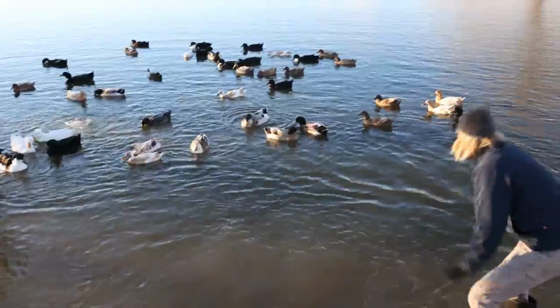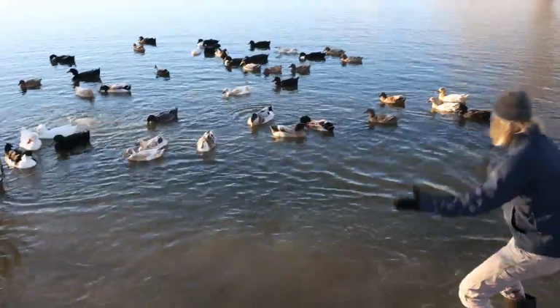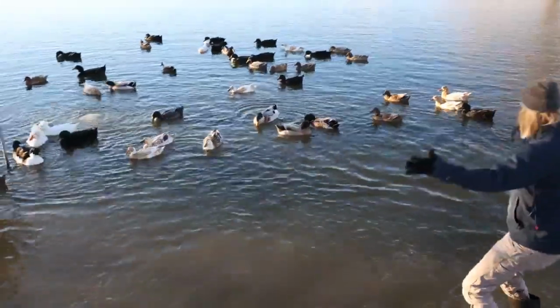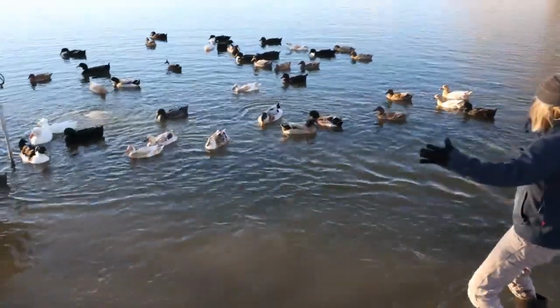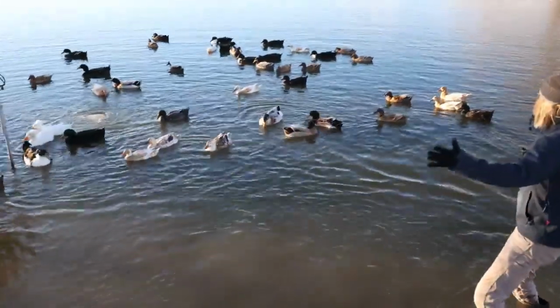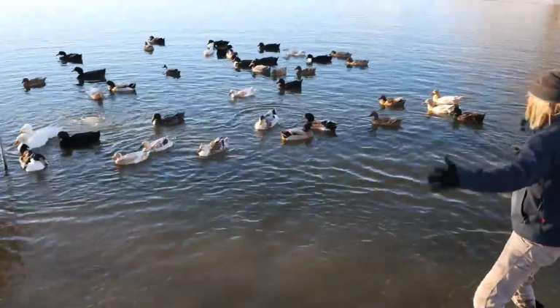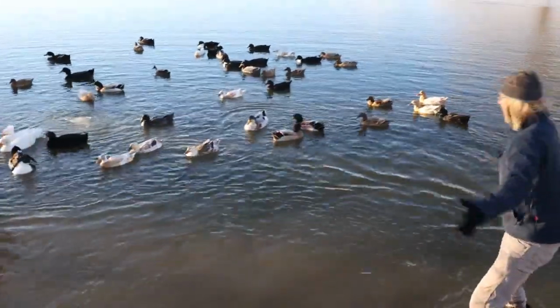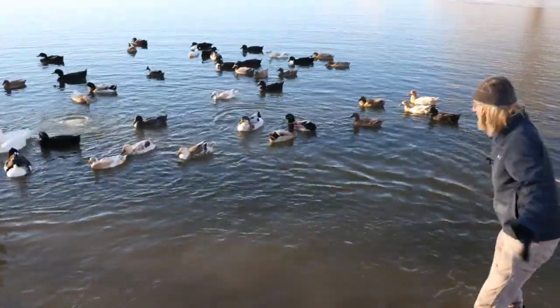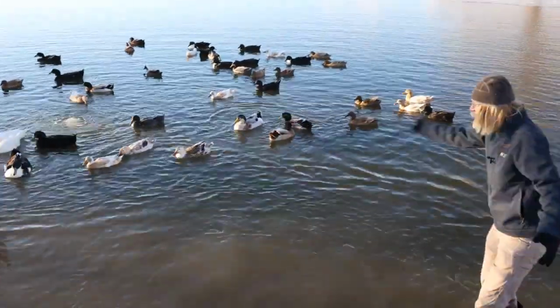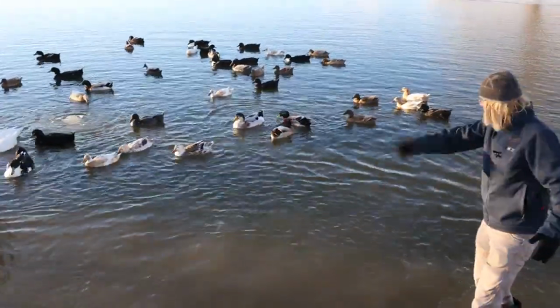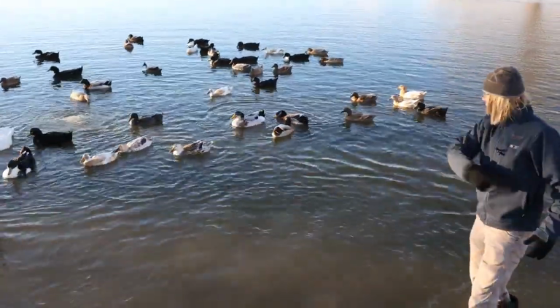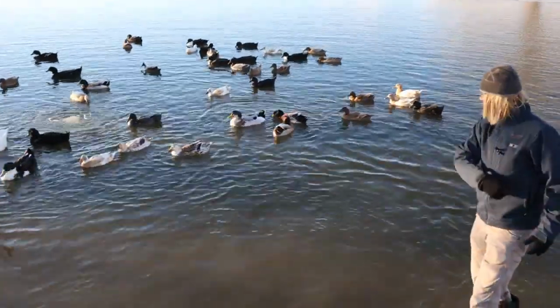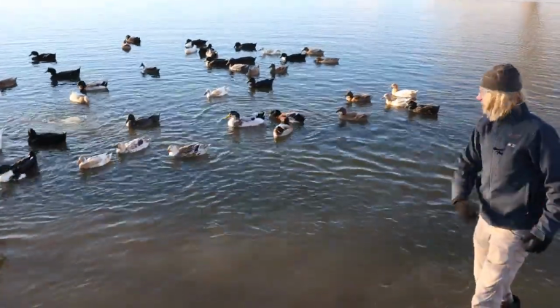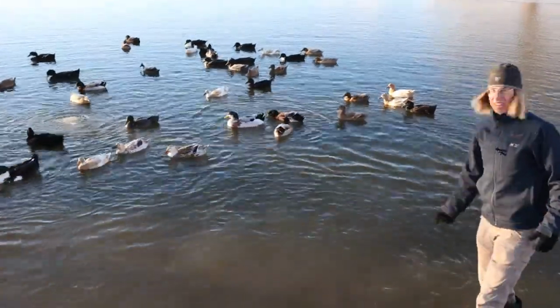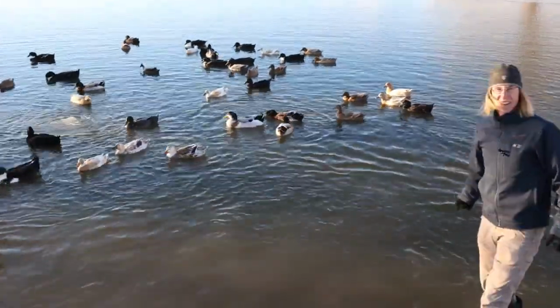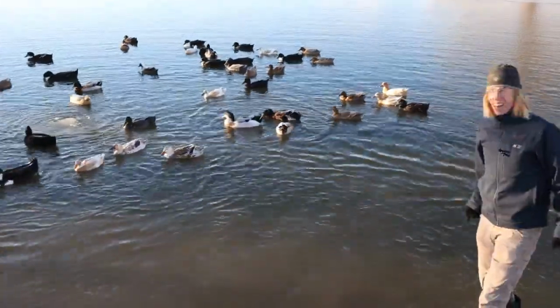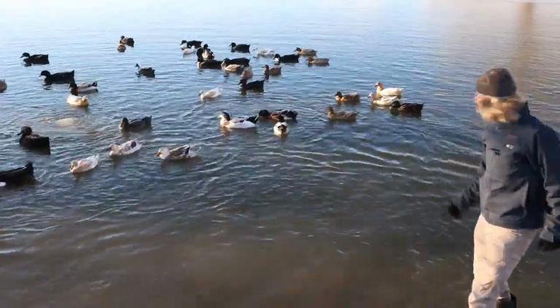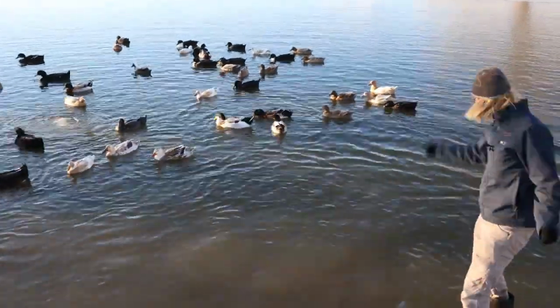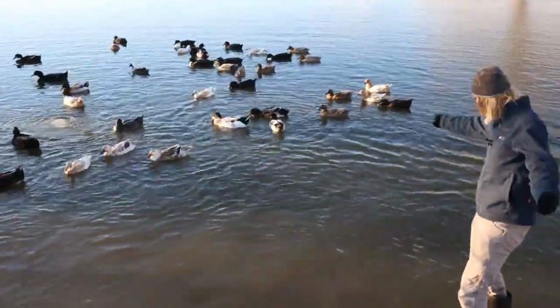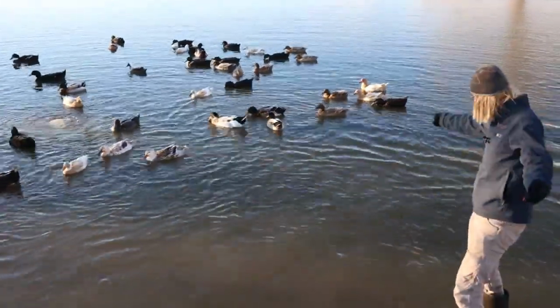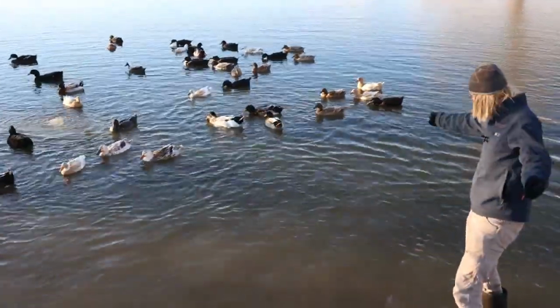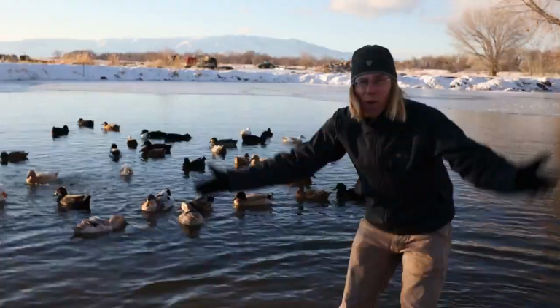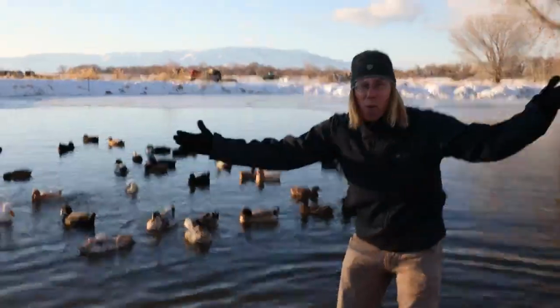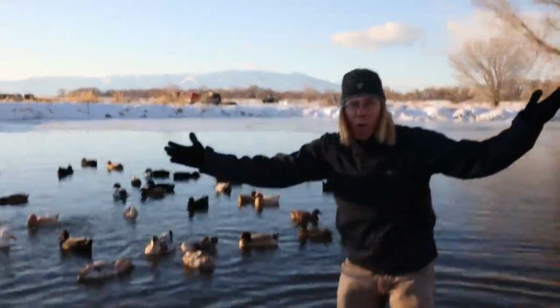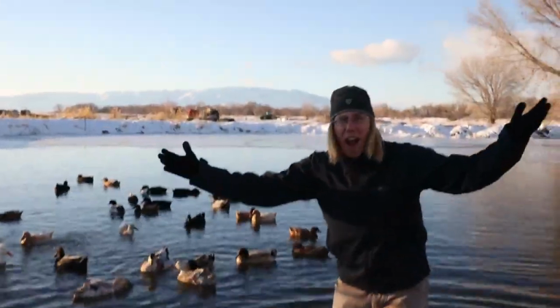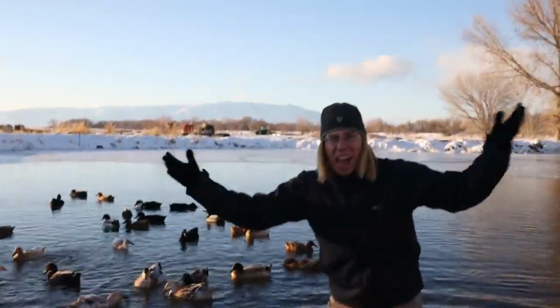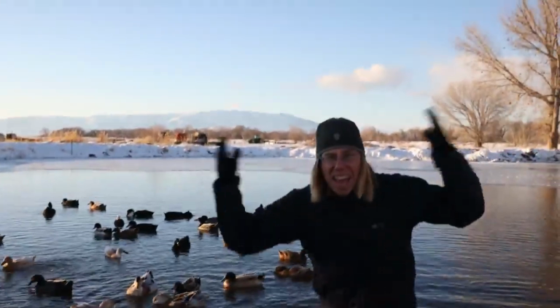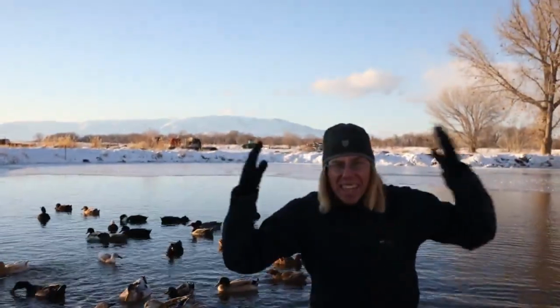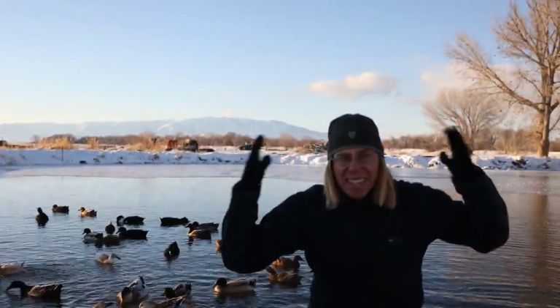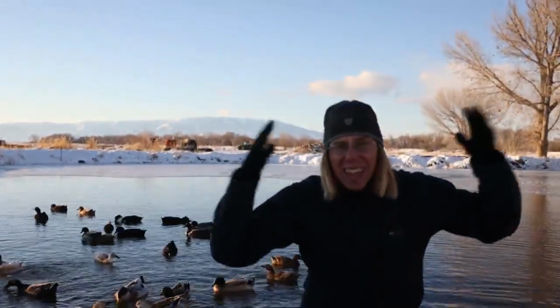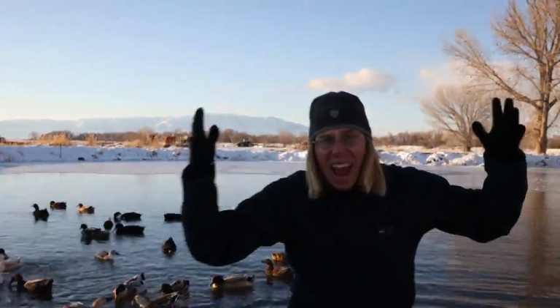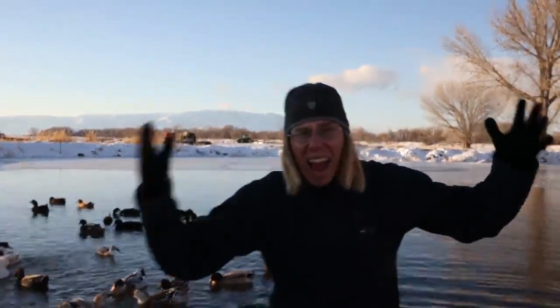Ducks, you're not cold? None of ya? Why is that?